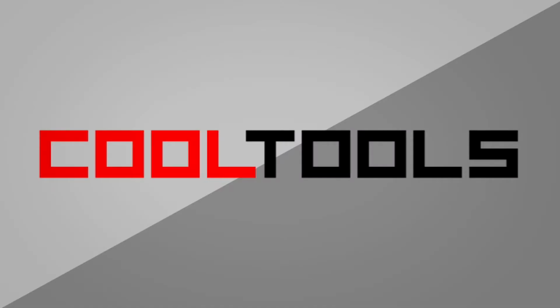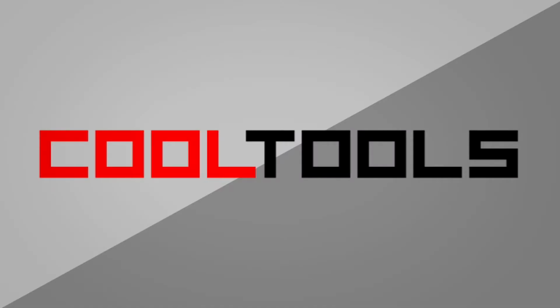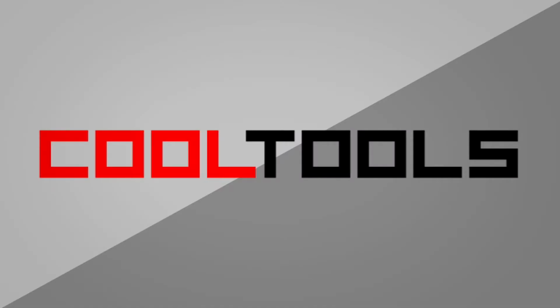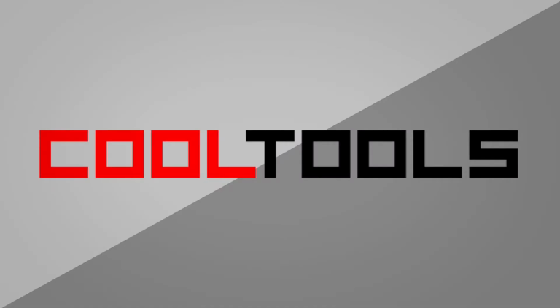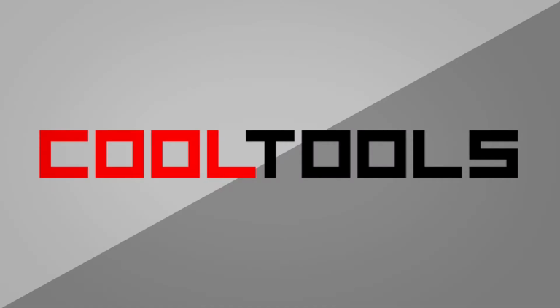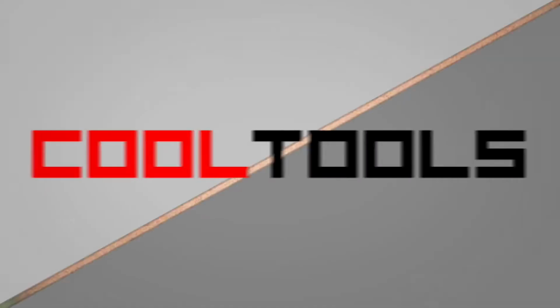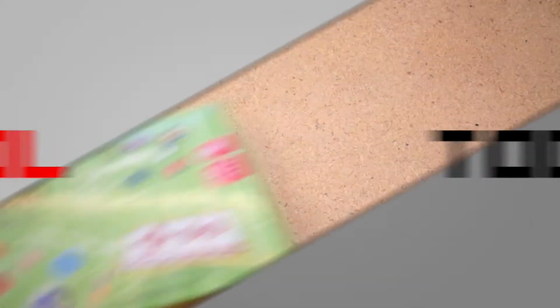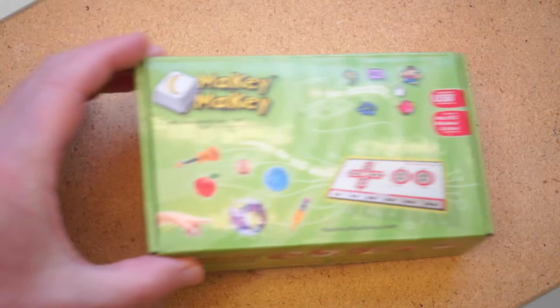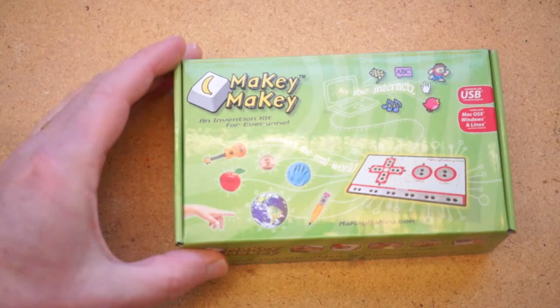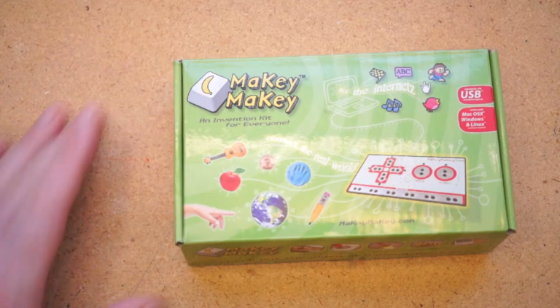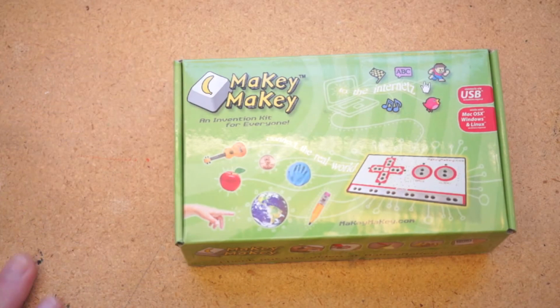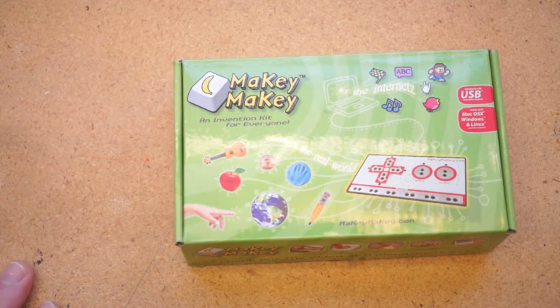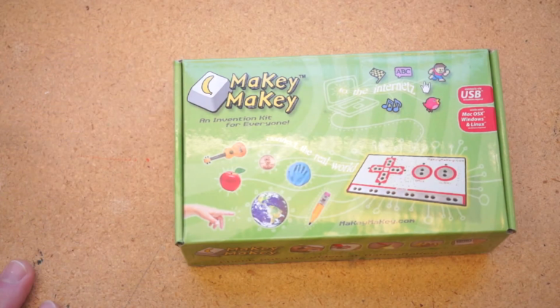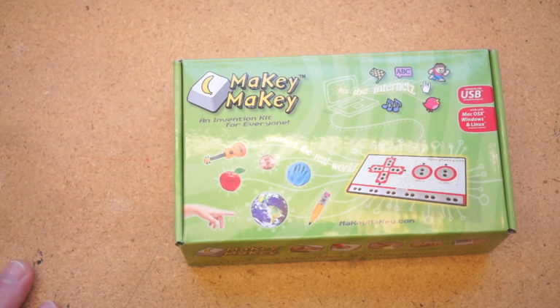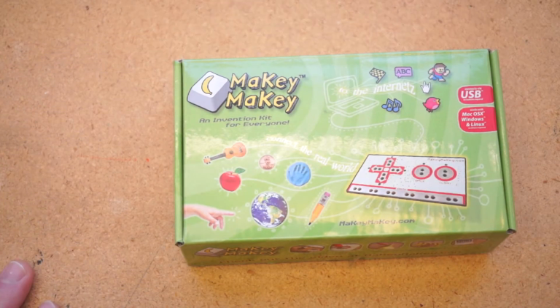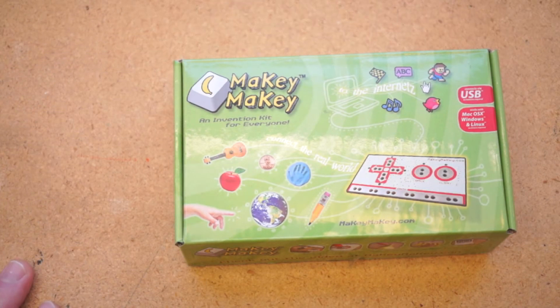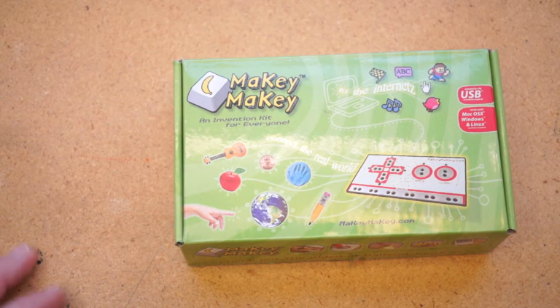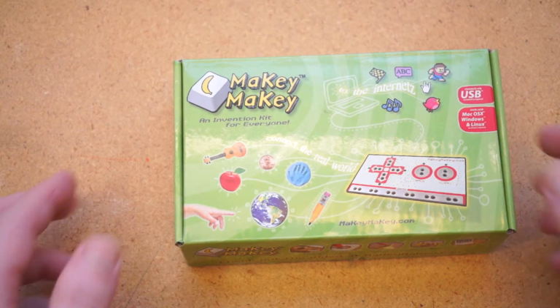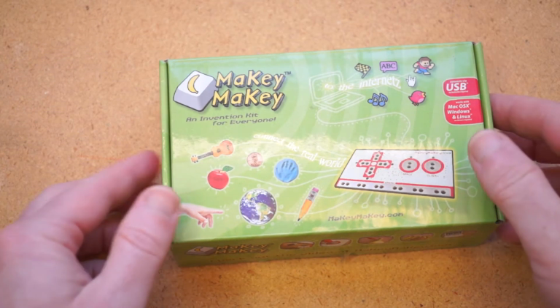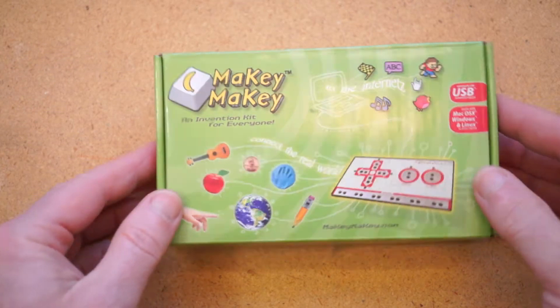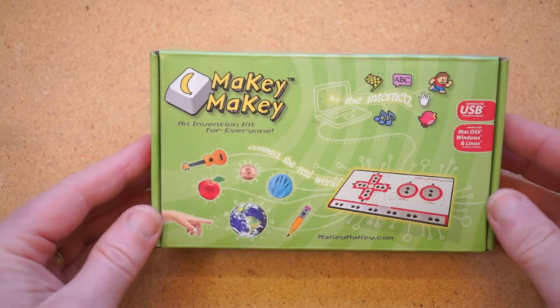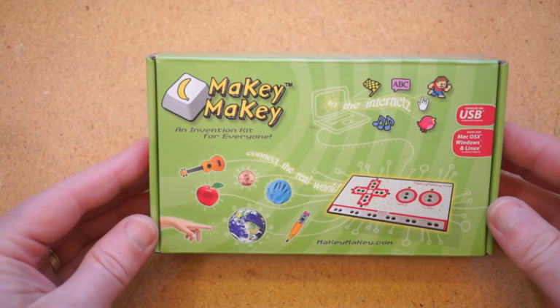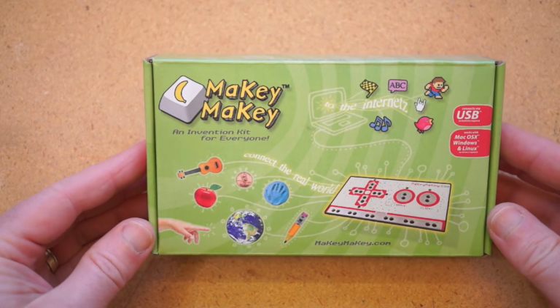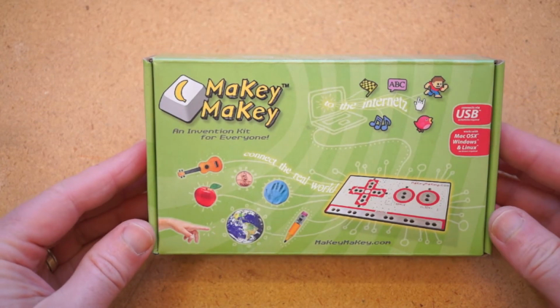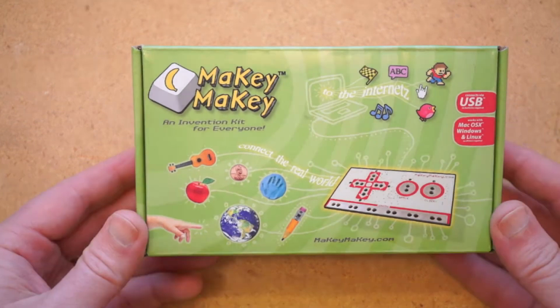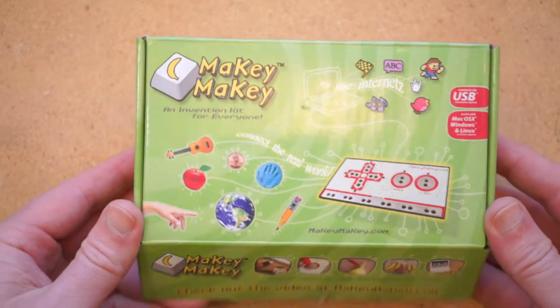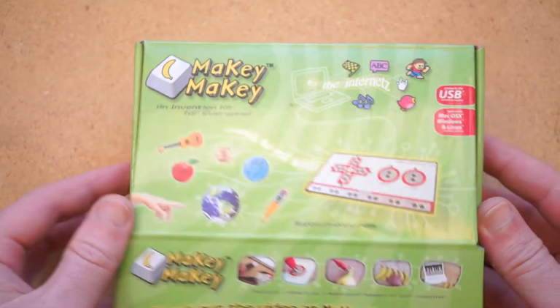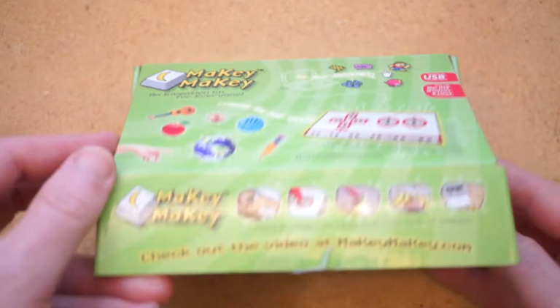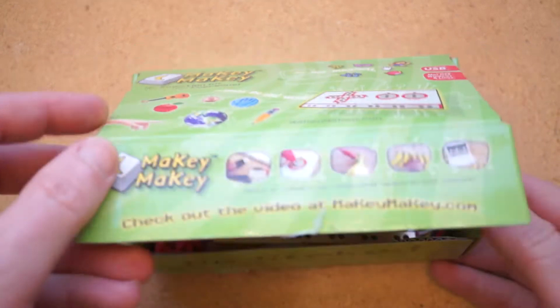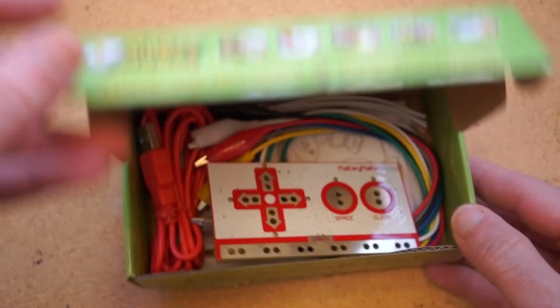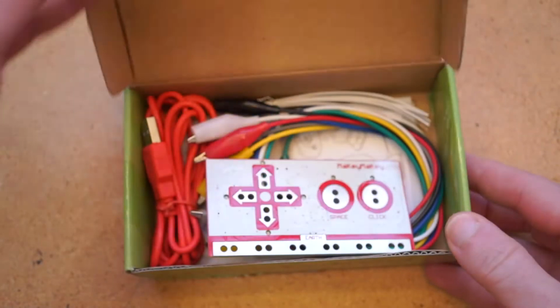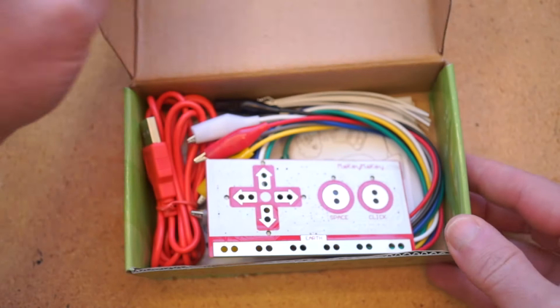If you haven't heard of the Makey Makey board, it's been around for a few years now and has become a staple of the STEAM Educator Toolkit.